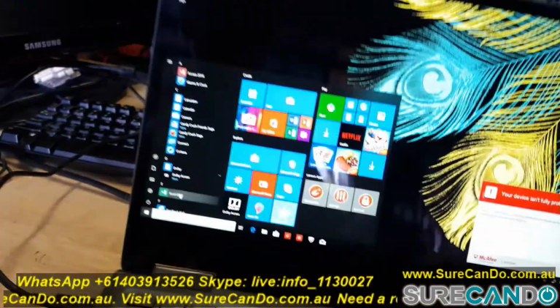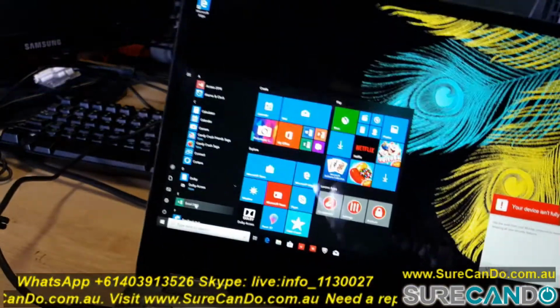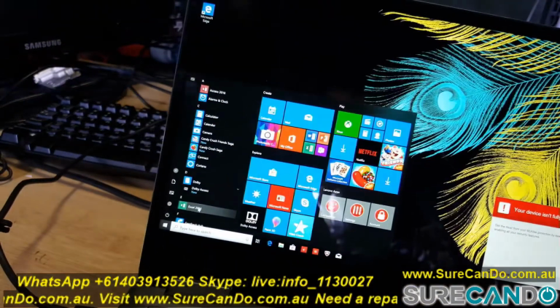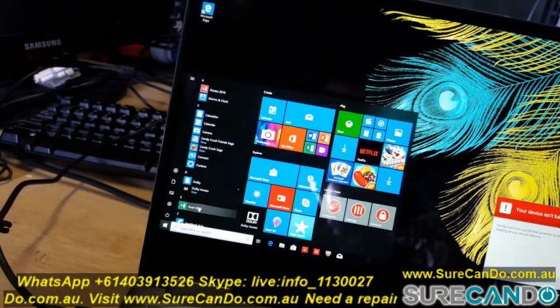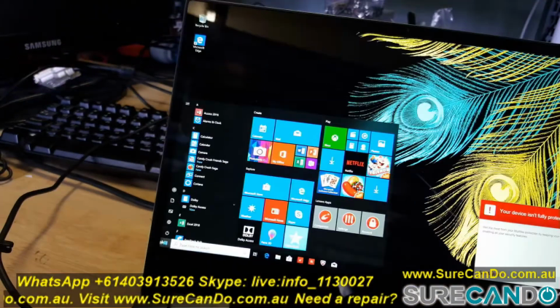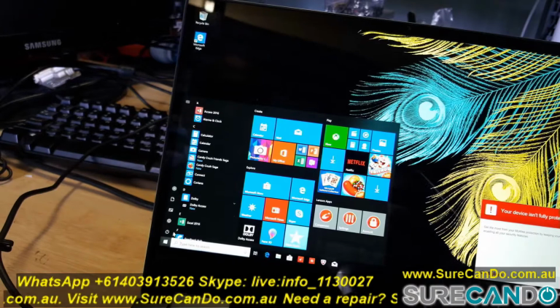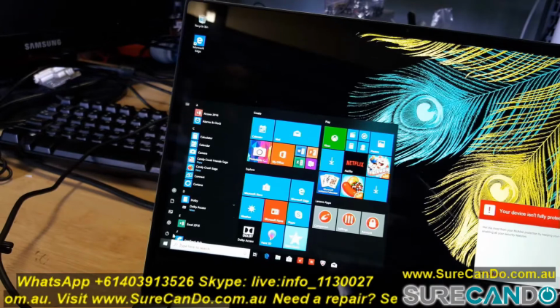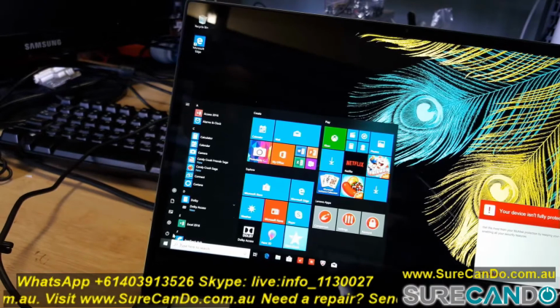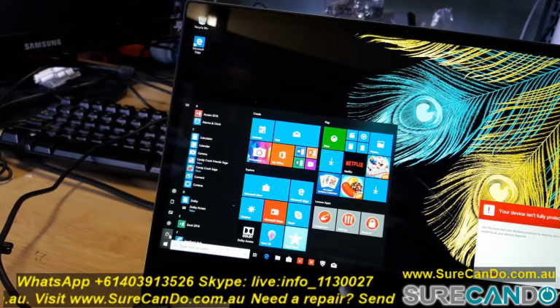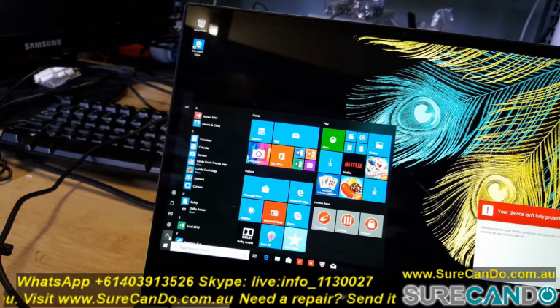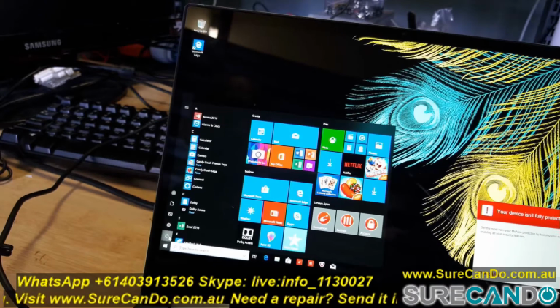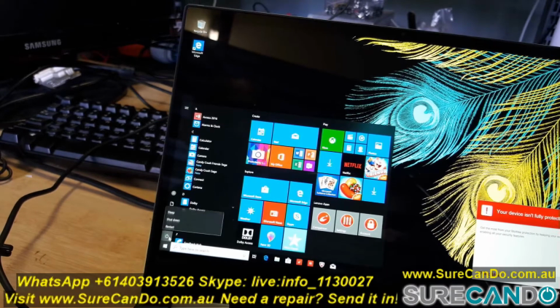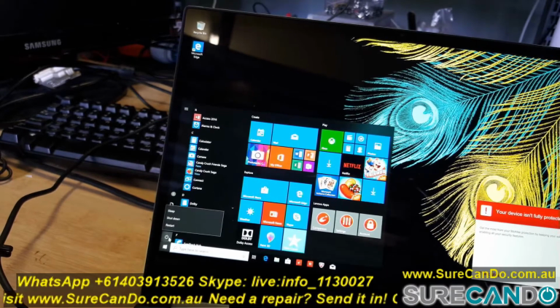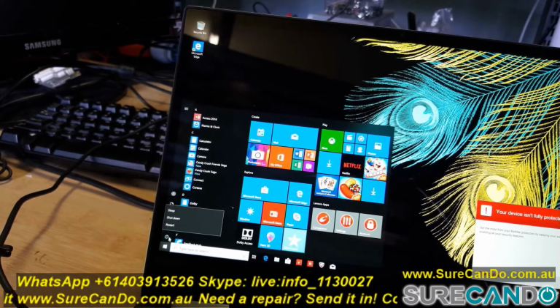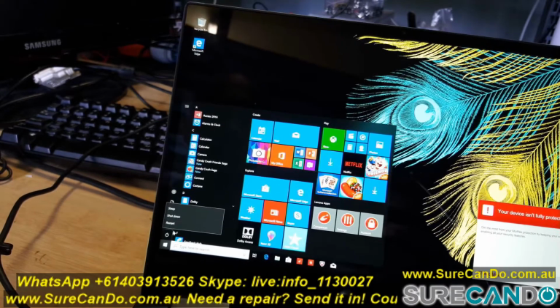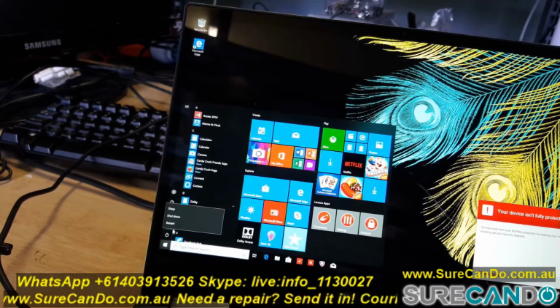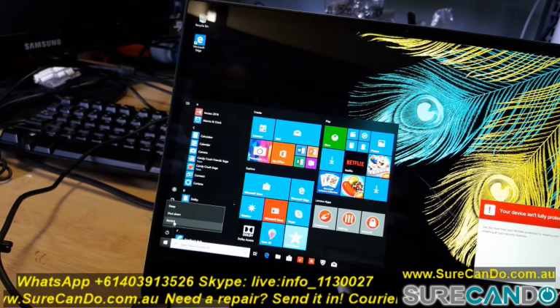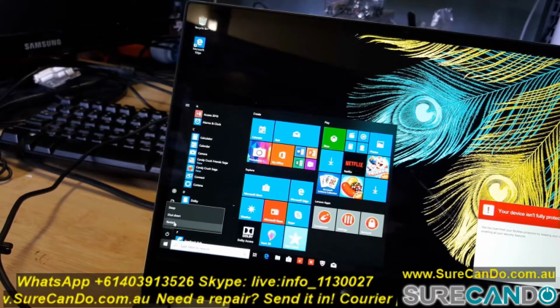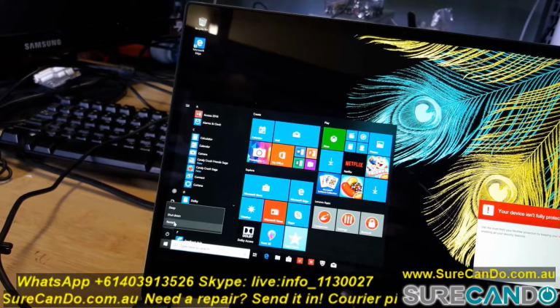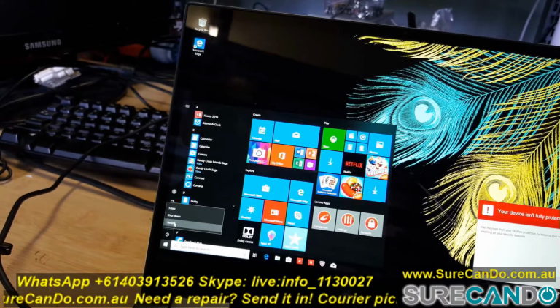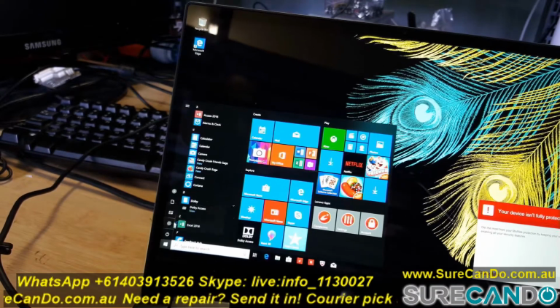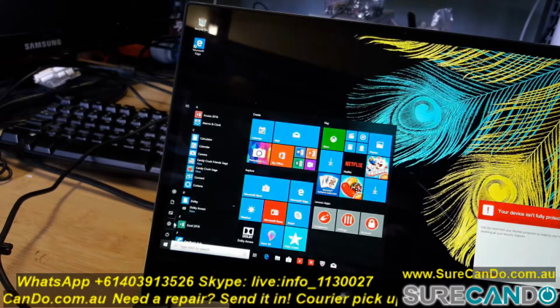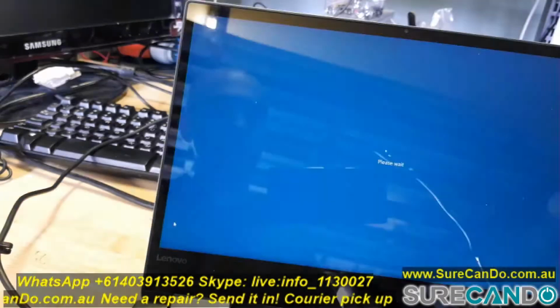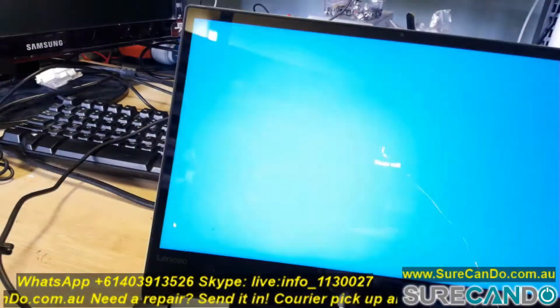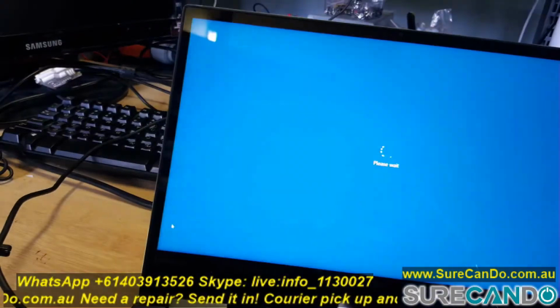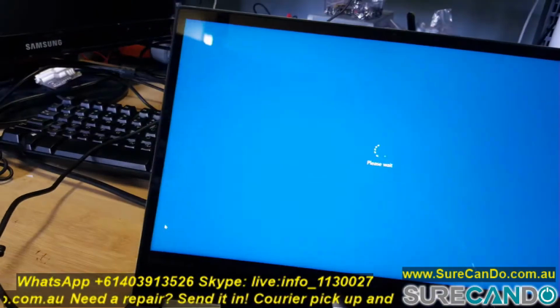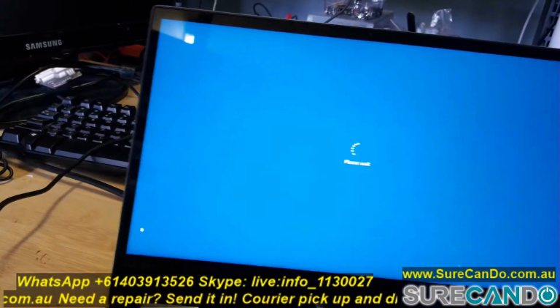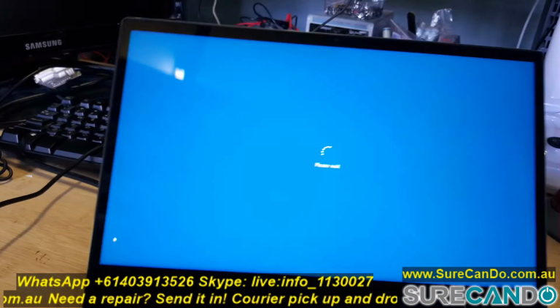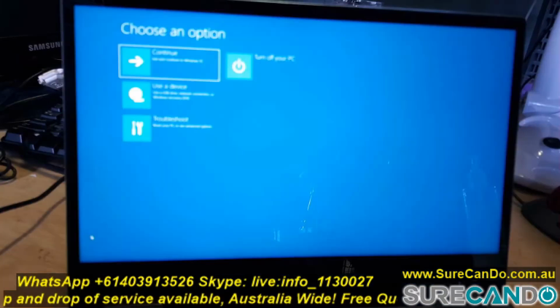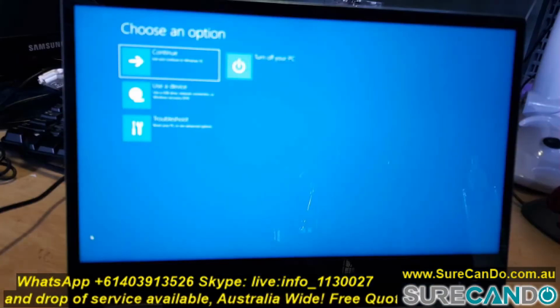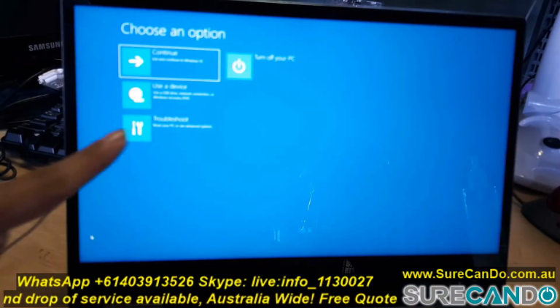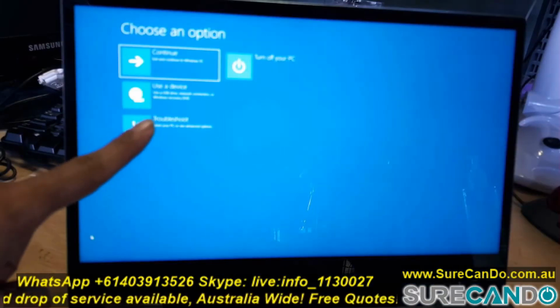So while the computer is on, go into the shutdown menu, hold the left Shift key button, and then choose Restart while holding Shift.